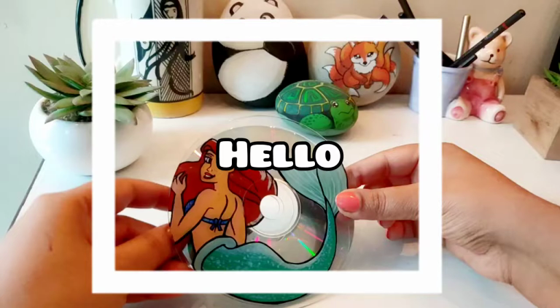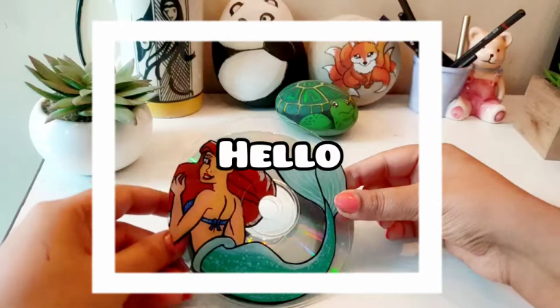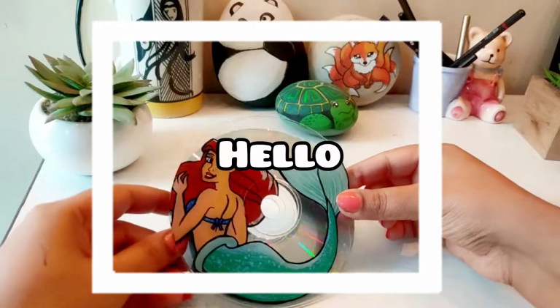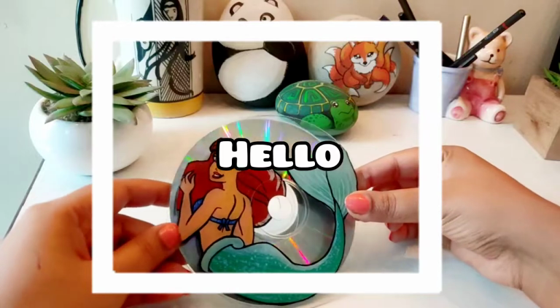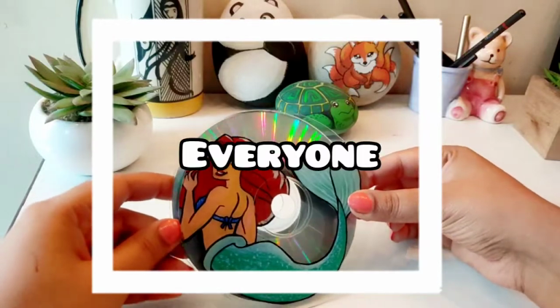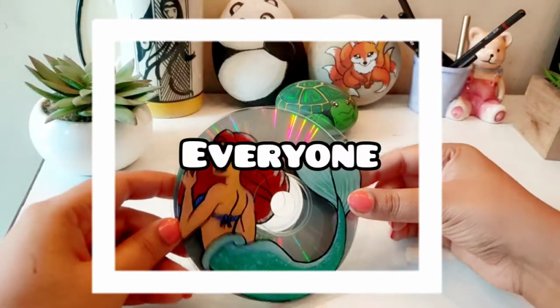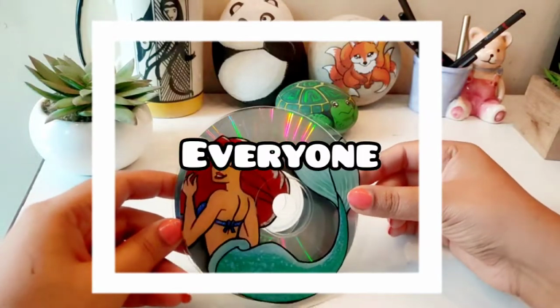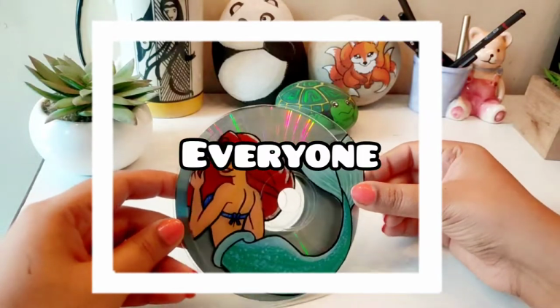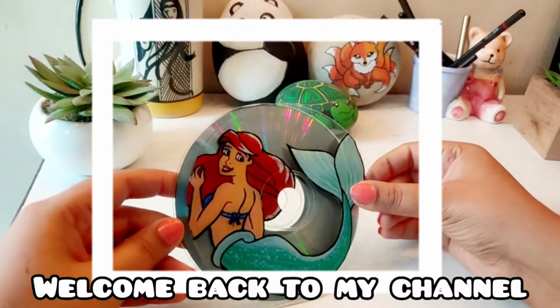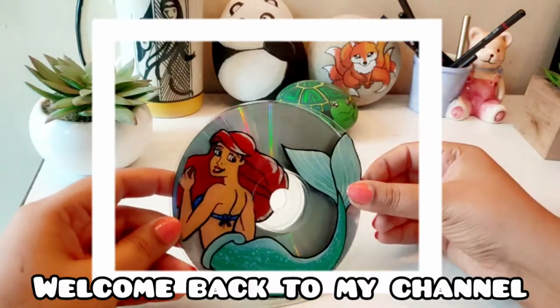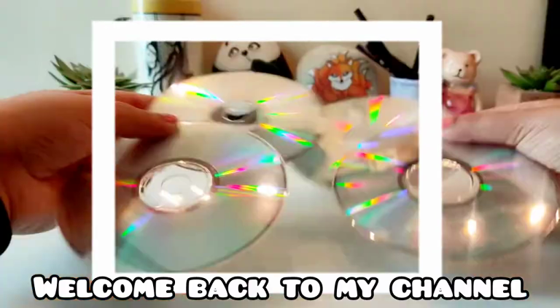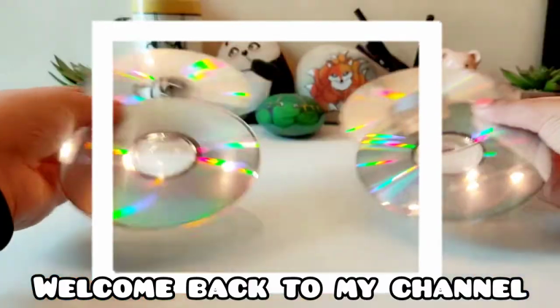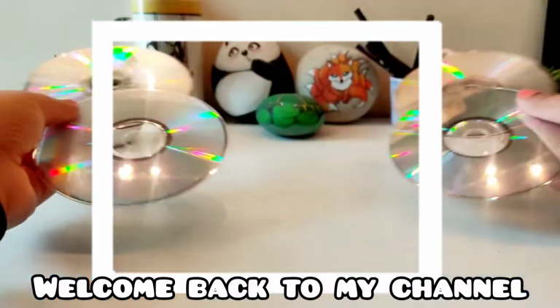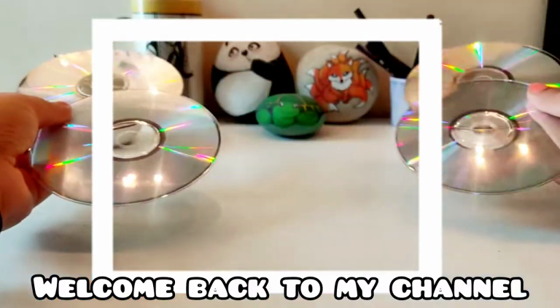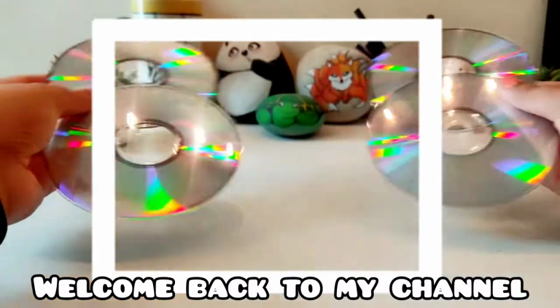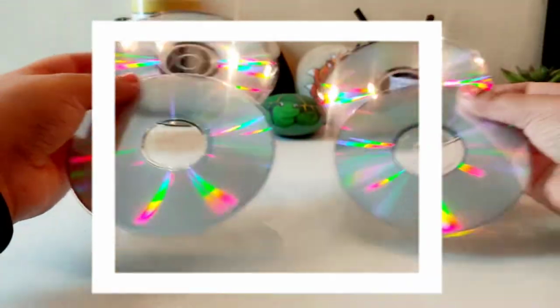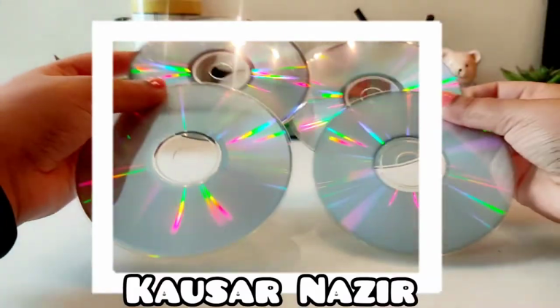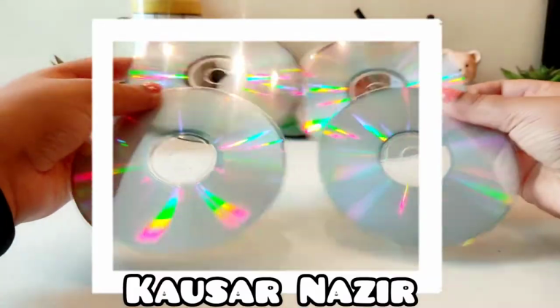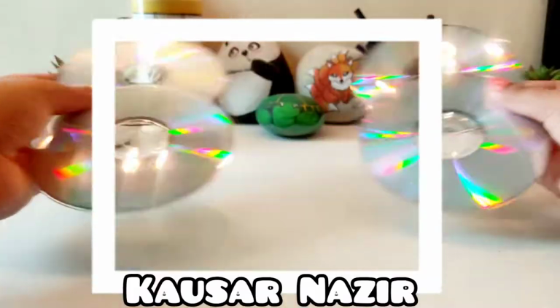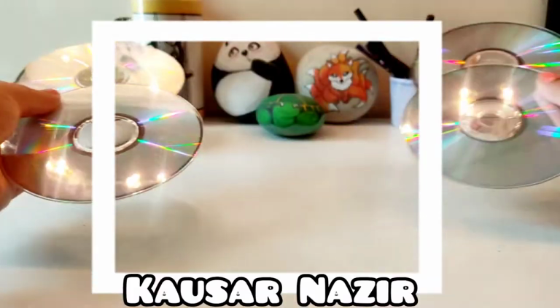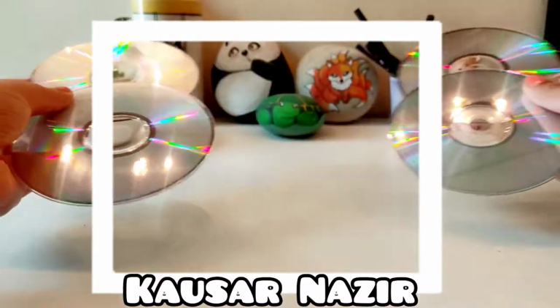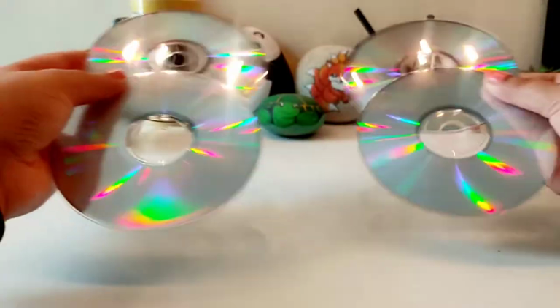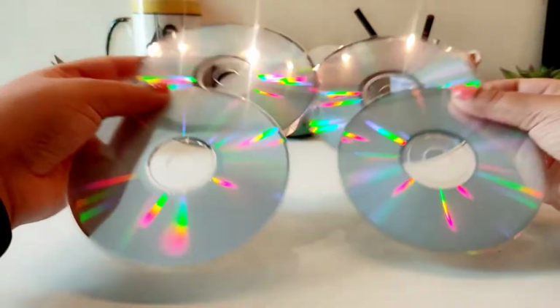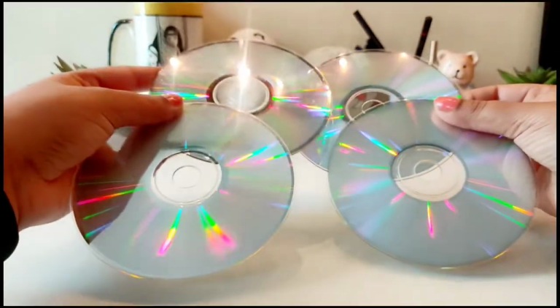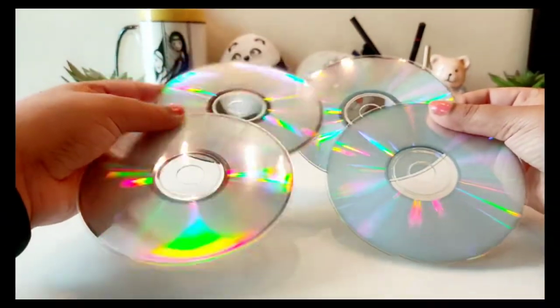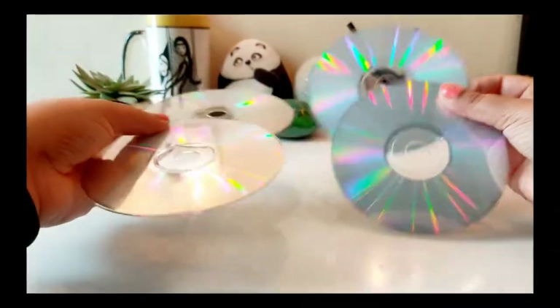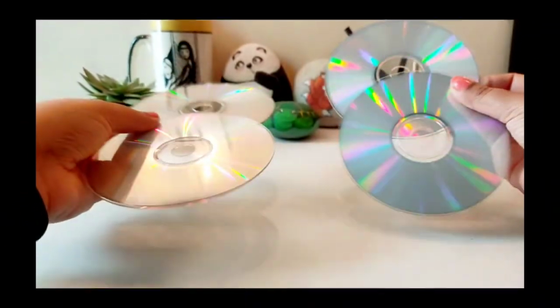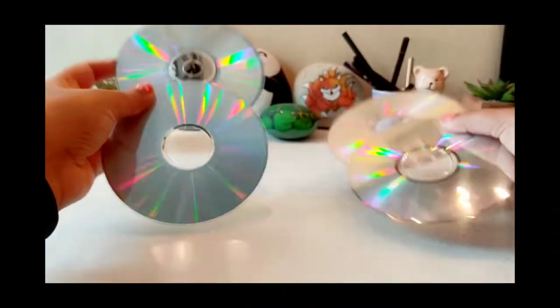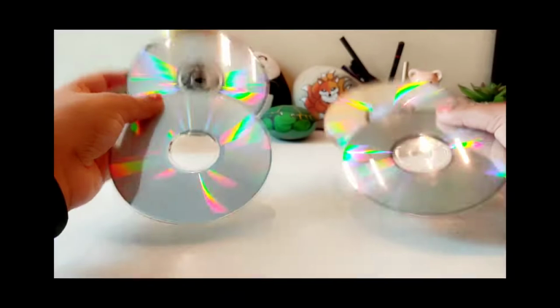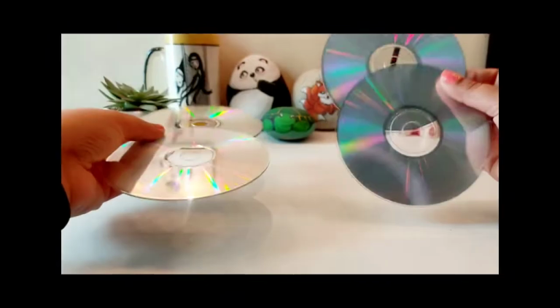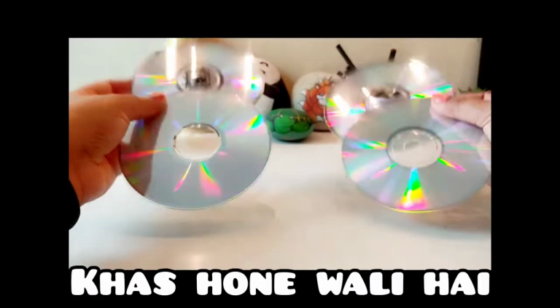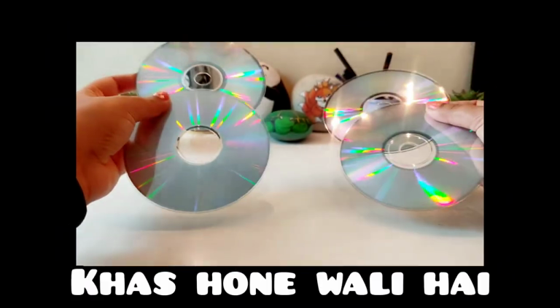Hello everyone, welcome back to my channel. This is Kousan Azee. Today's video is very special.